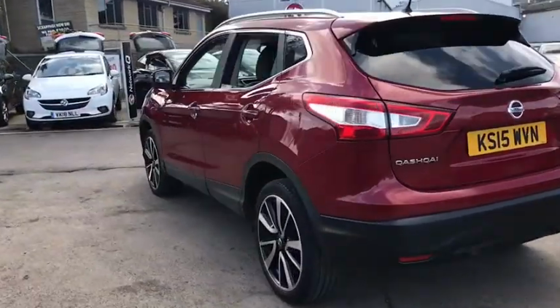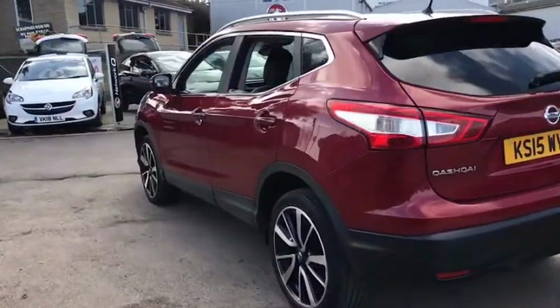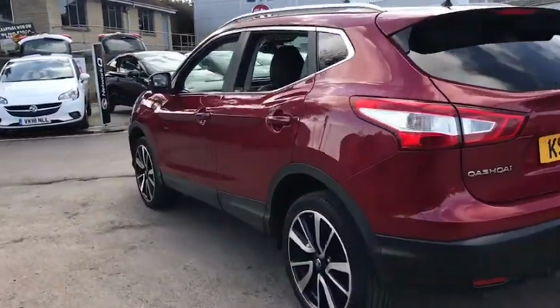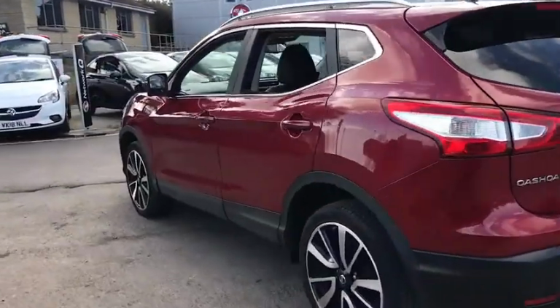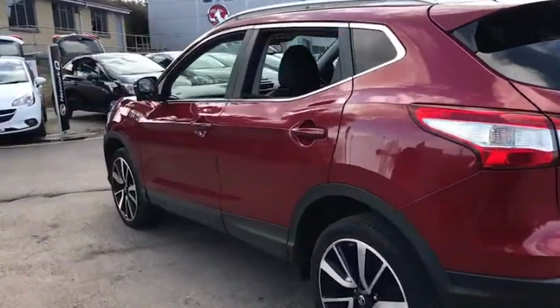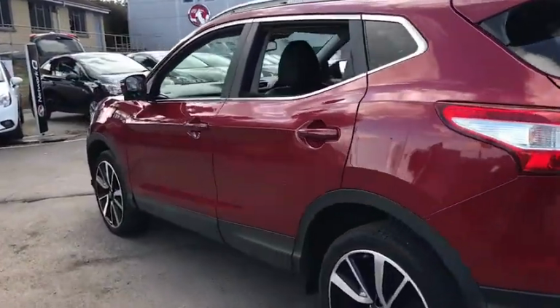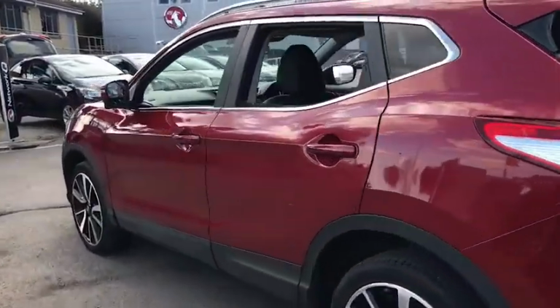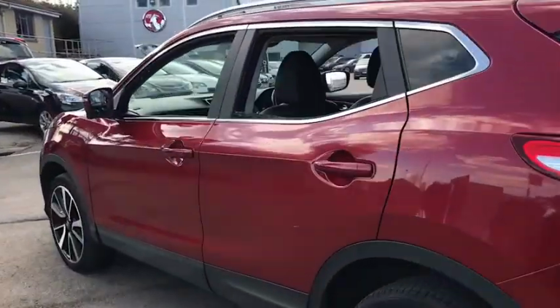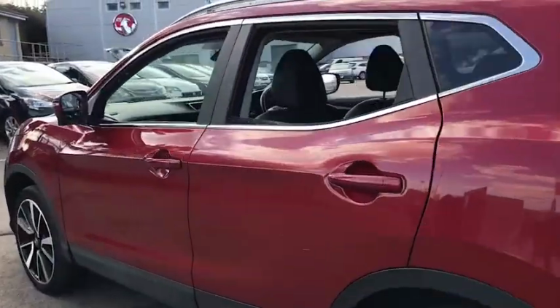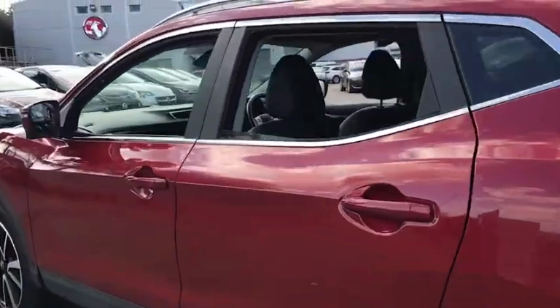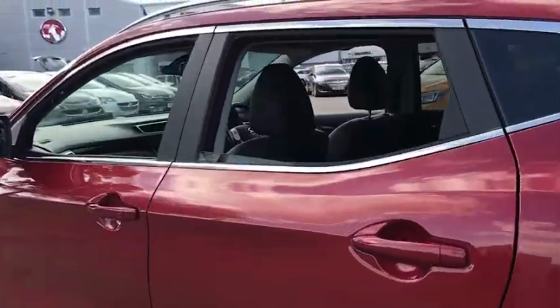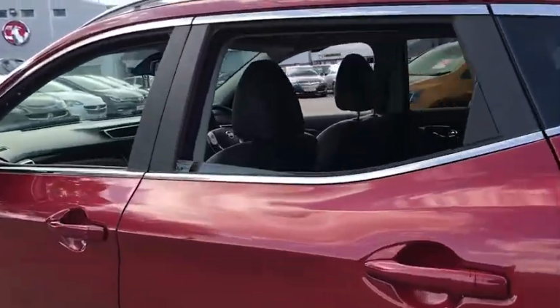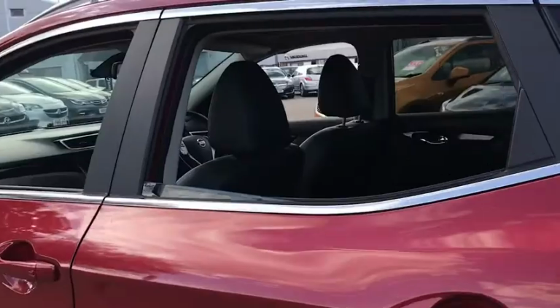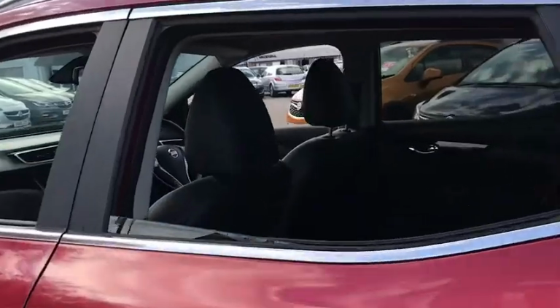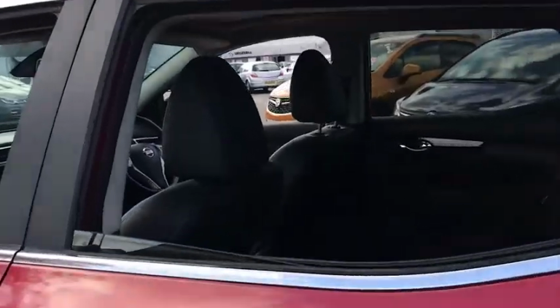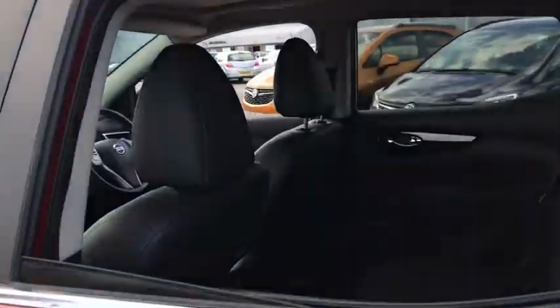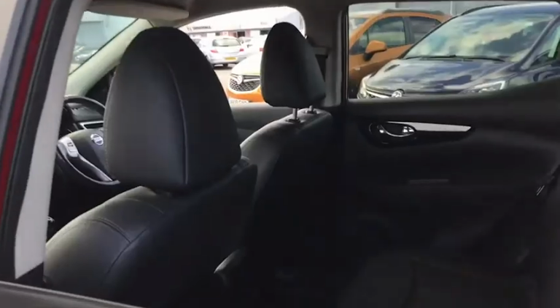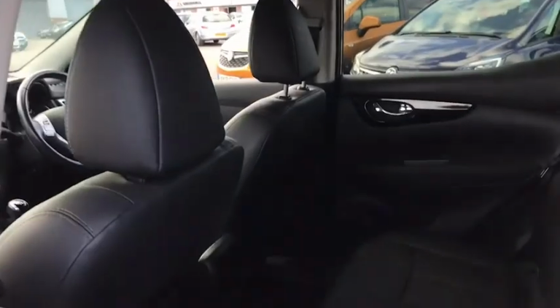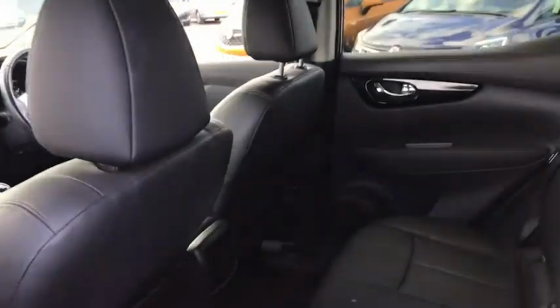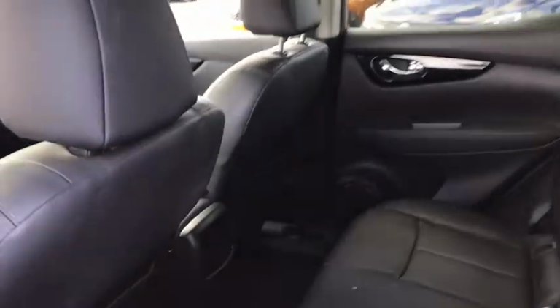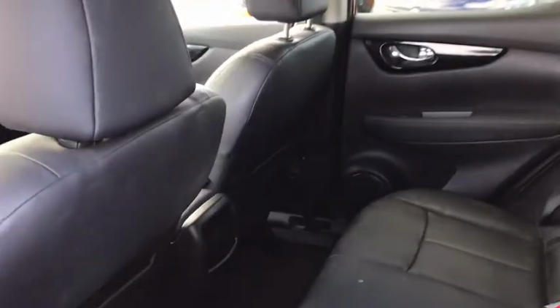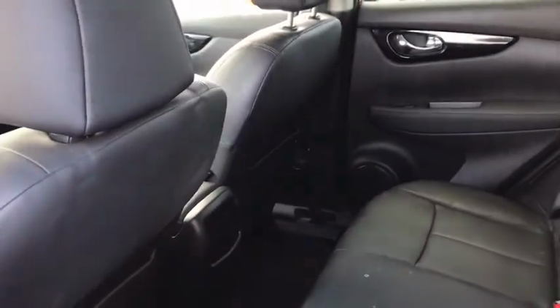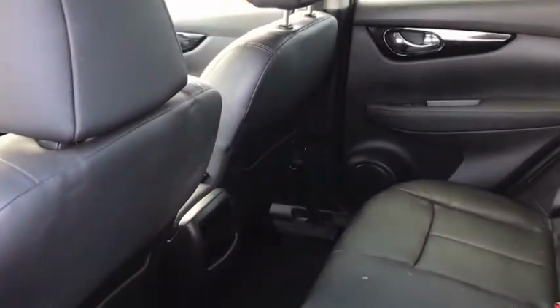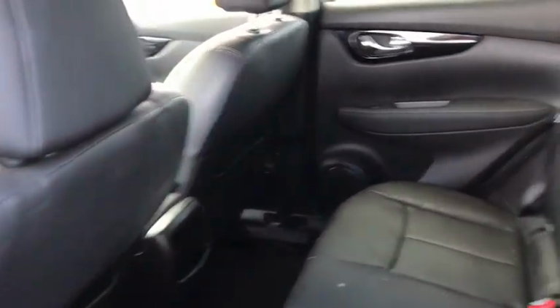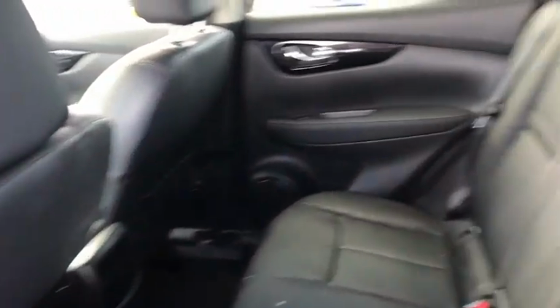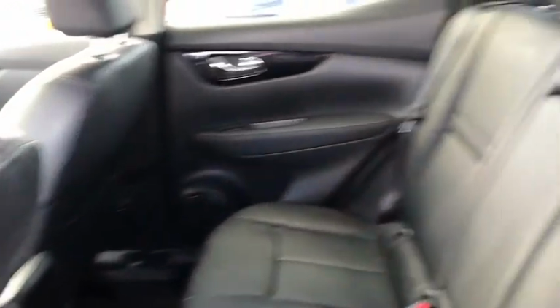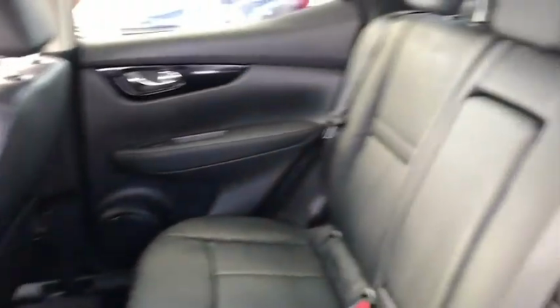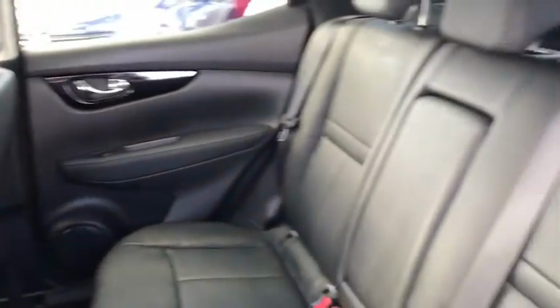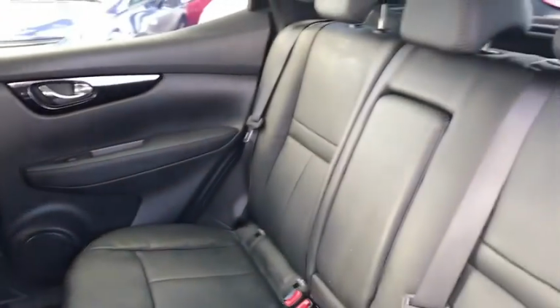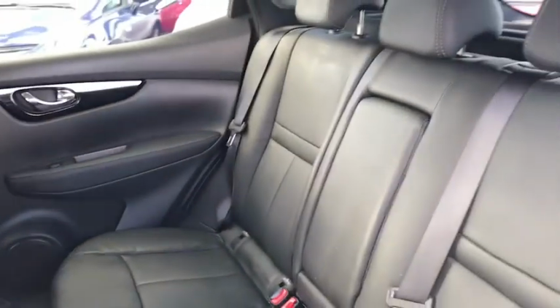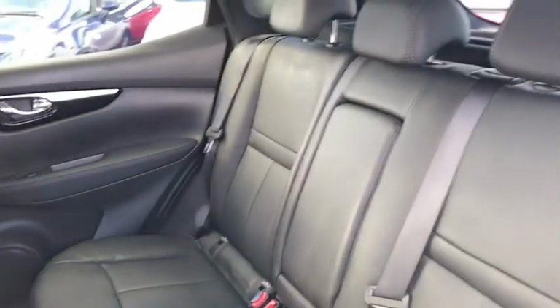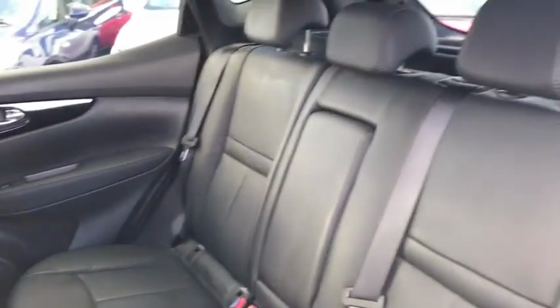As we move round into the back, we have three seats, plenty of legroom, and also child seat connections.